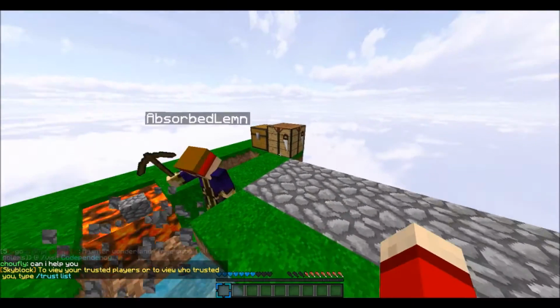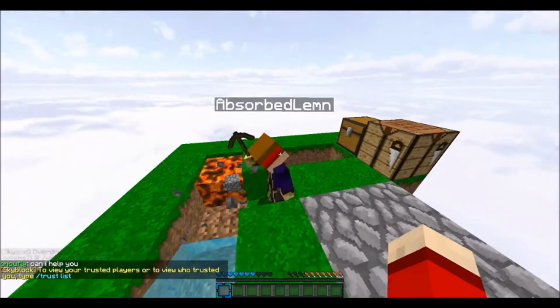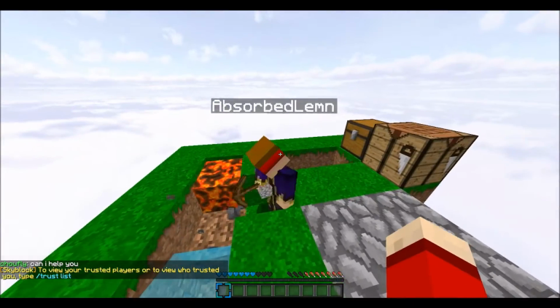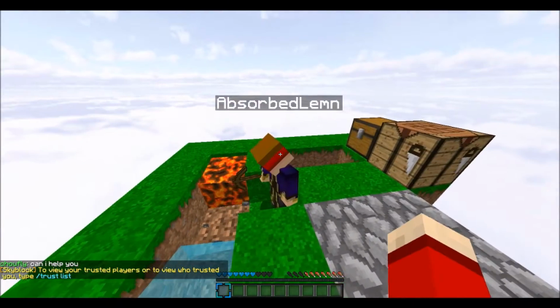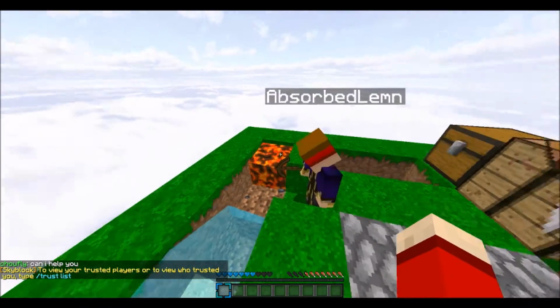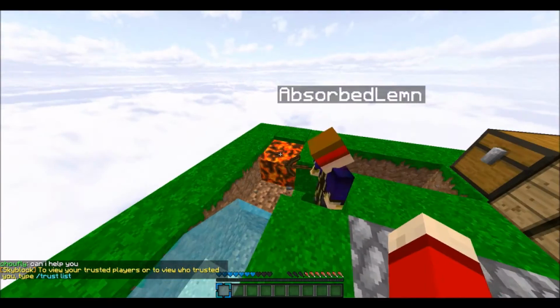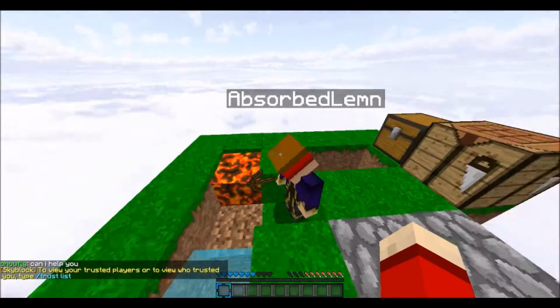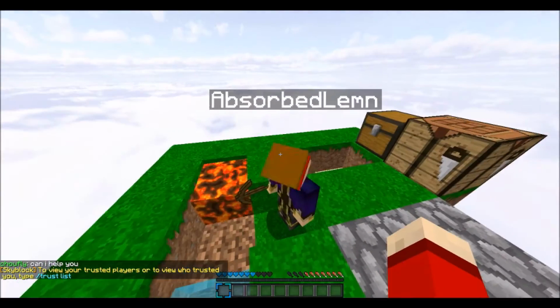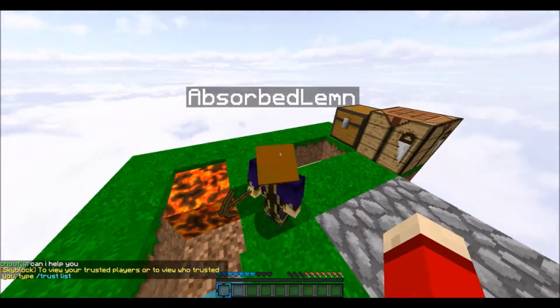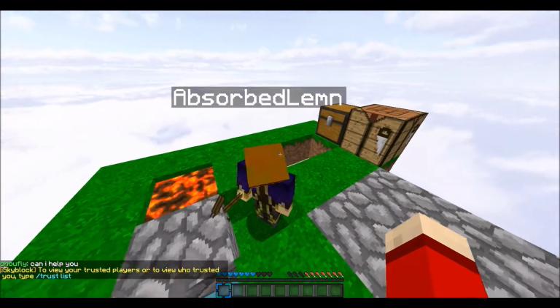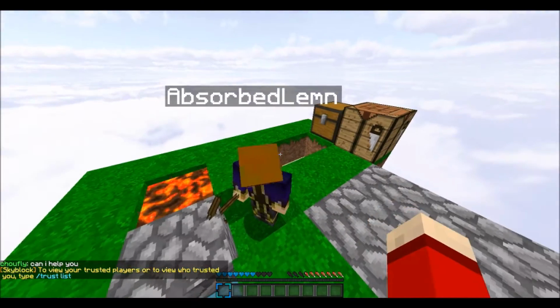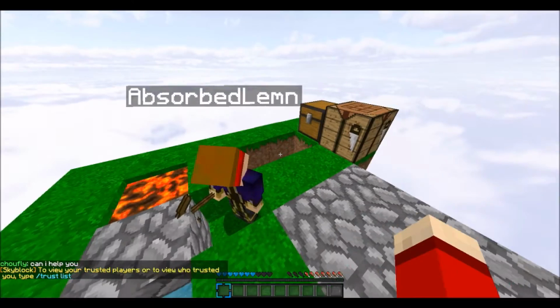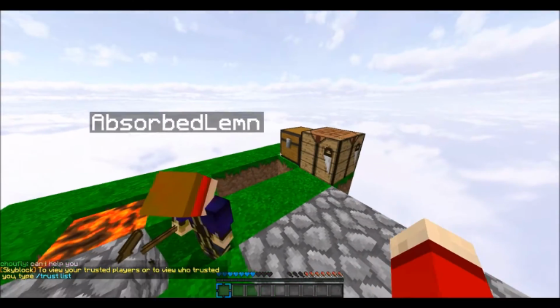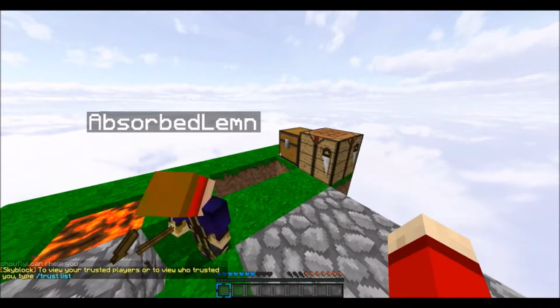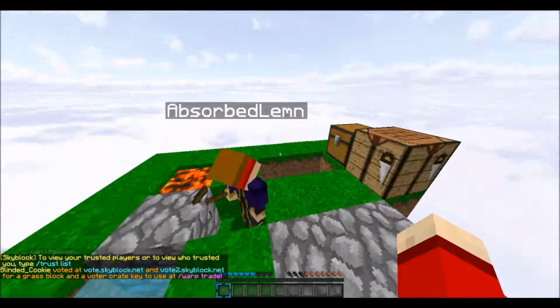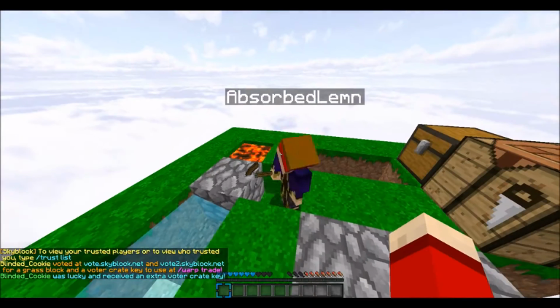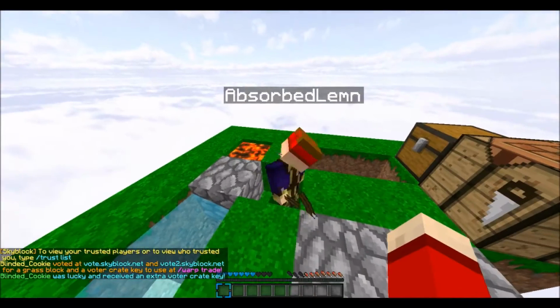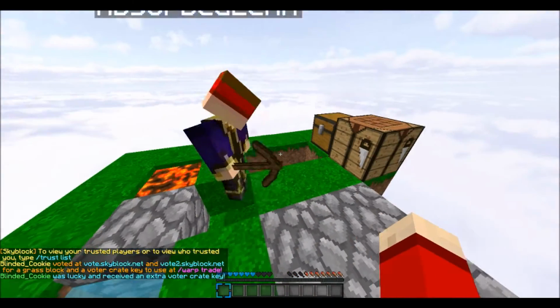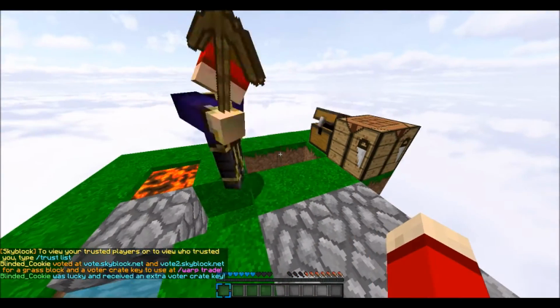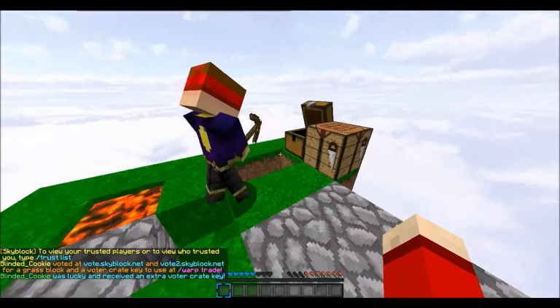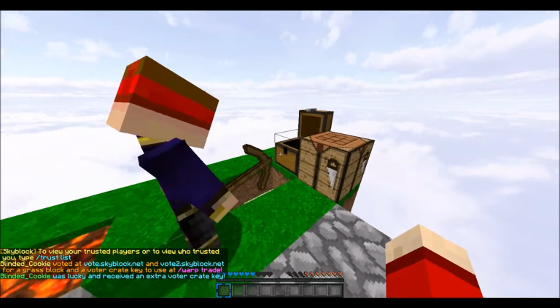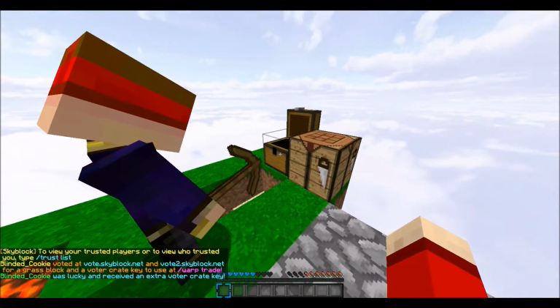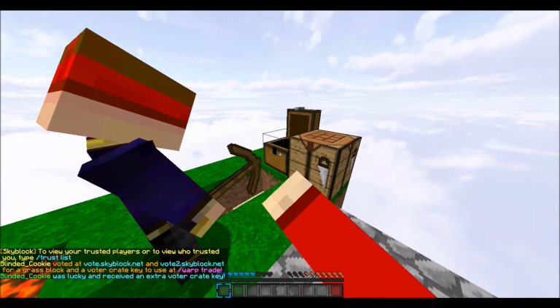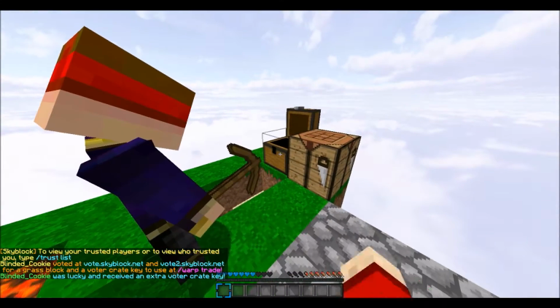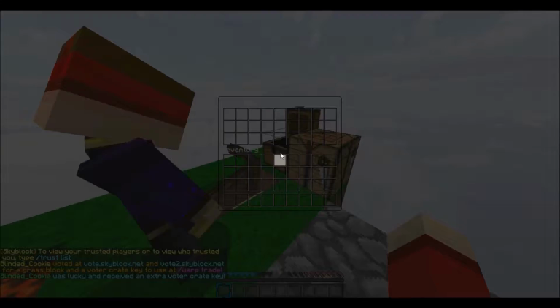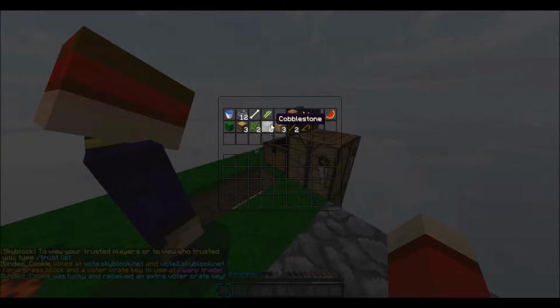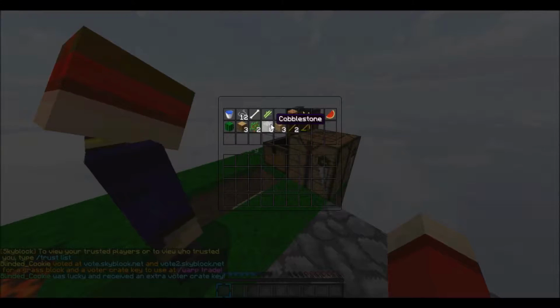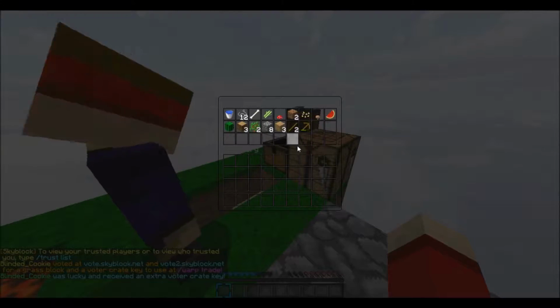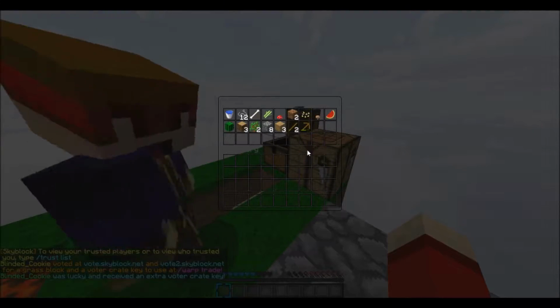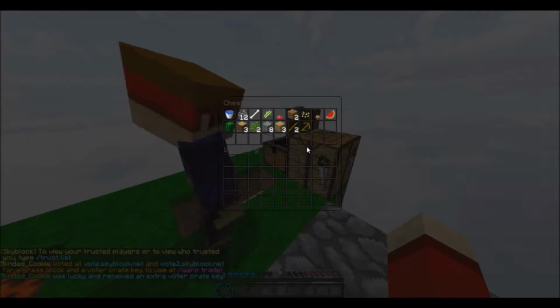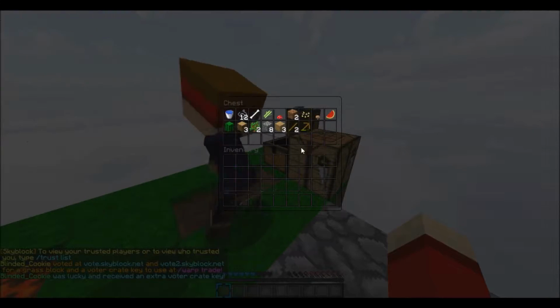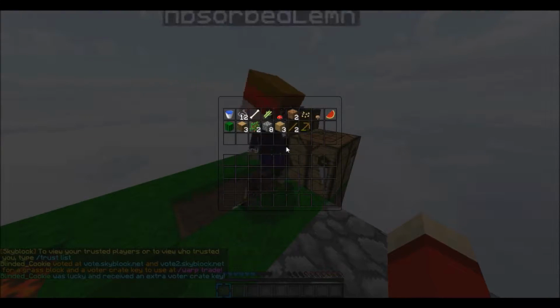Let's swap roles — so put the cobble and the pickaxe back in the chest, and then we'll swap roles here.